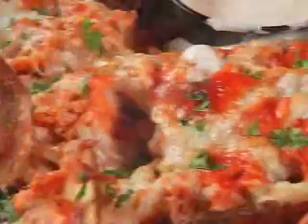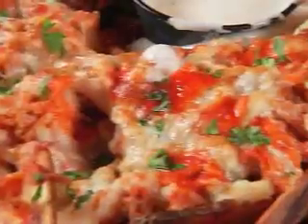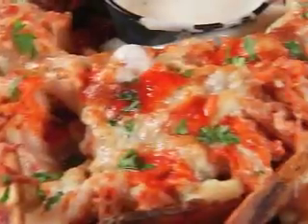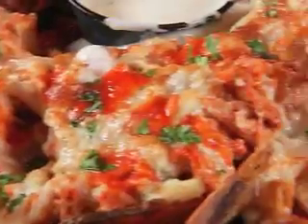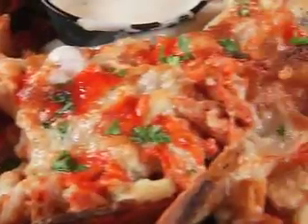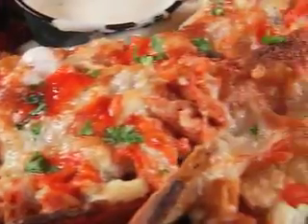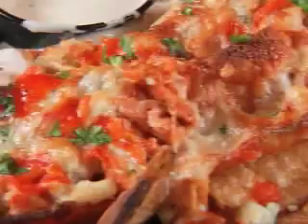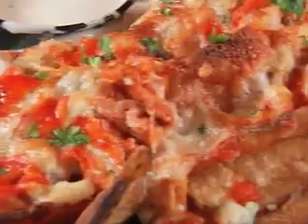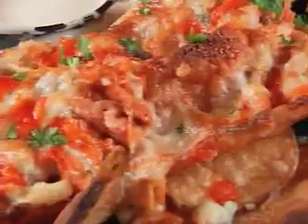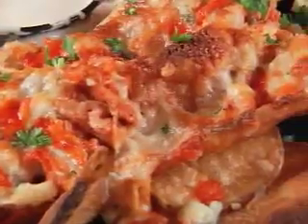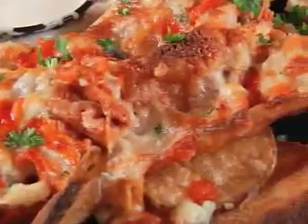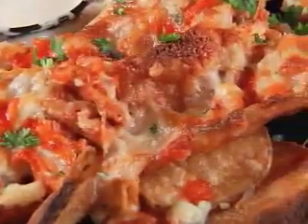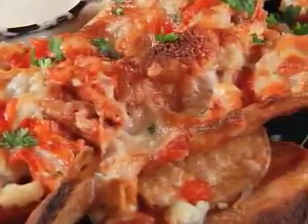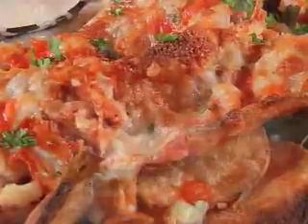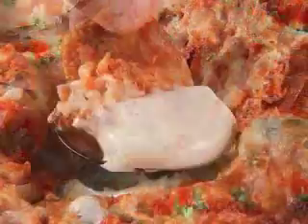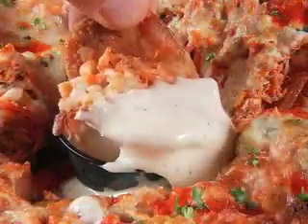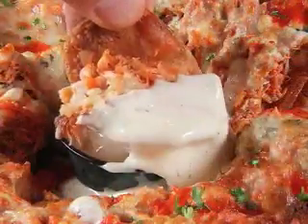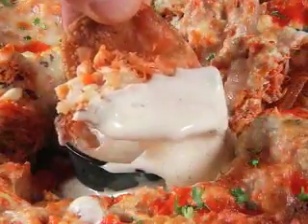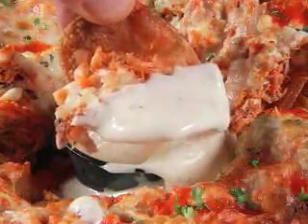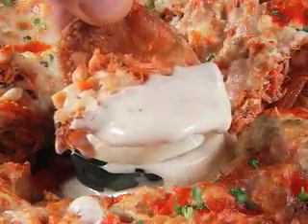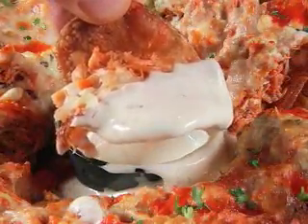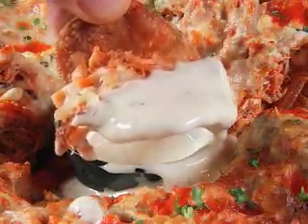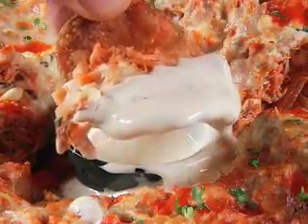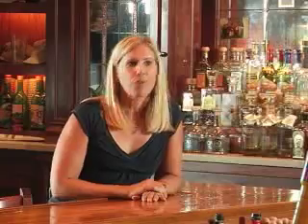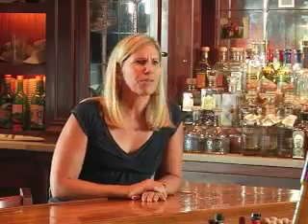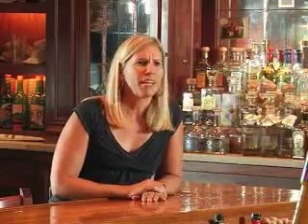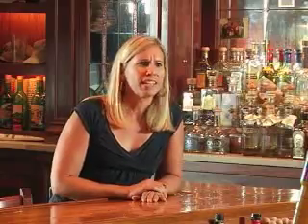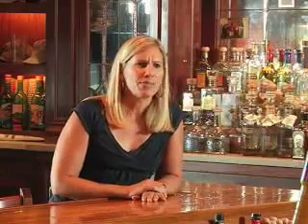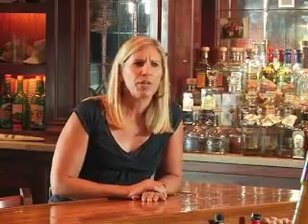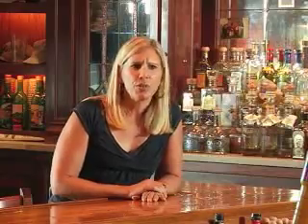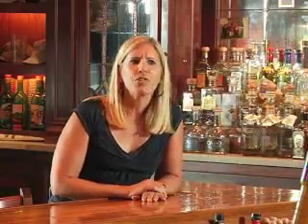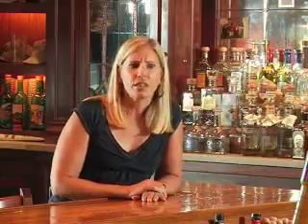It's a little spicy, a little sweet. The ranch kind of cools it down a little bit. Oh, it's great. It's been a huge seller.